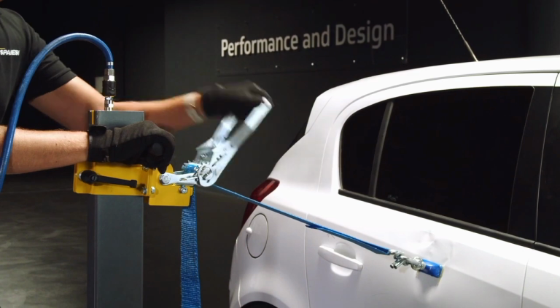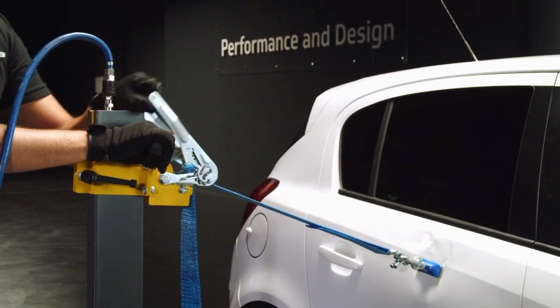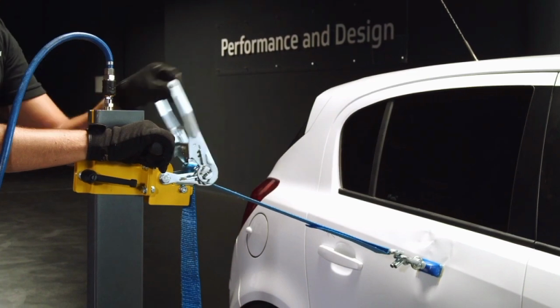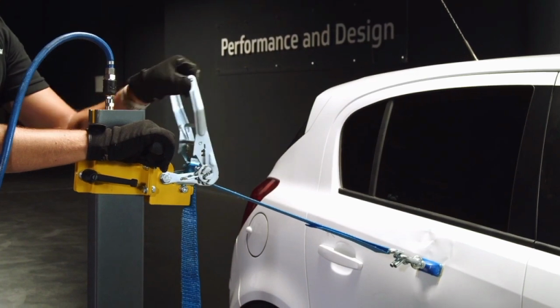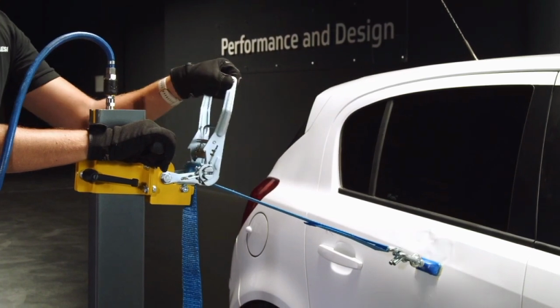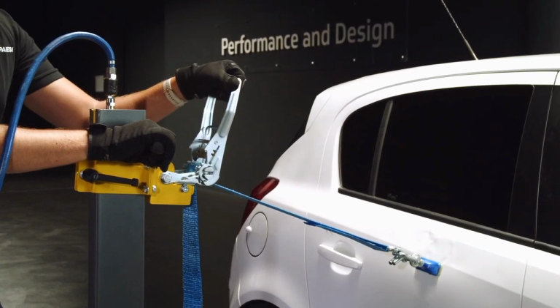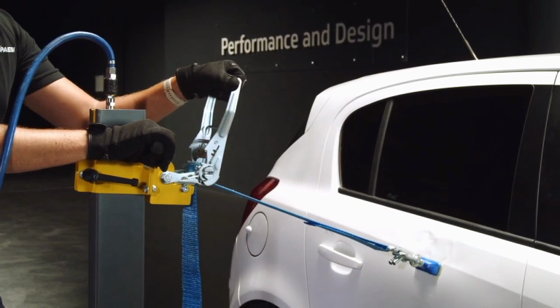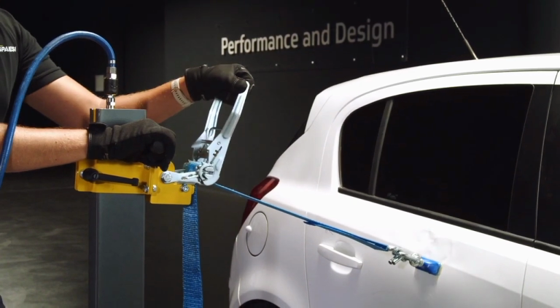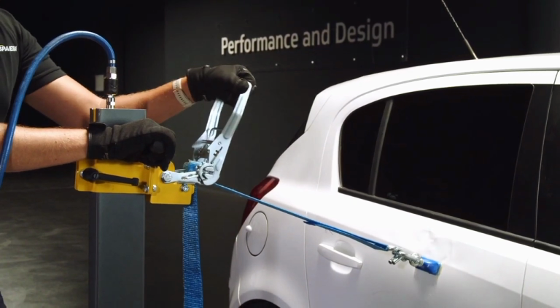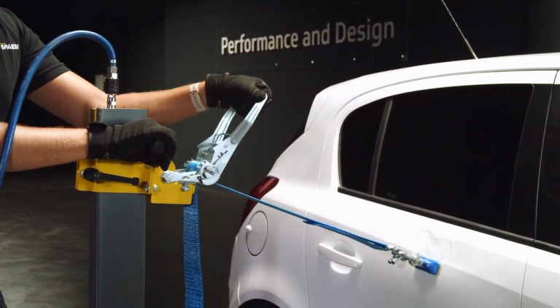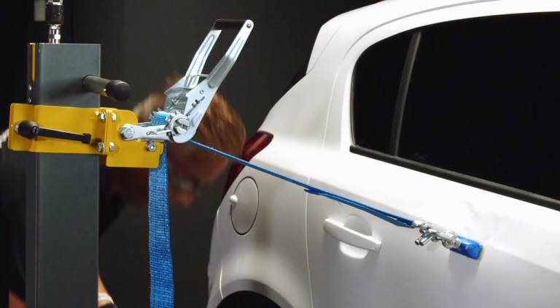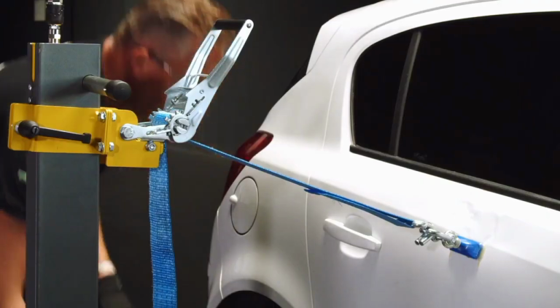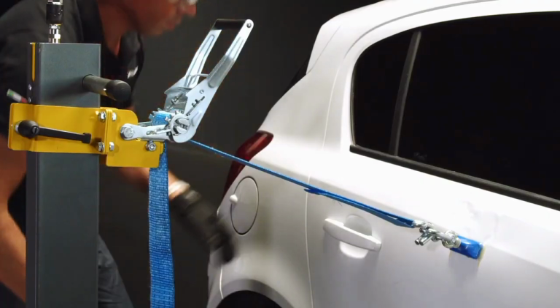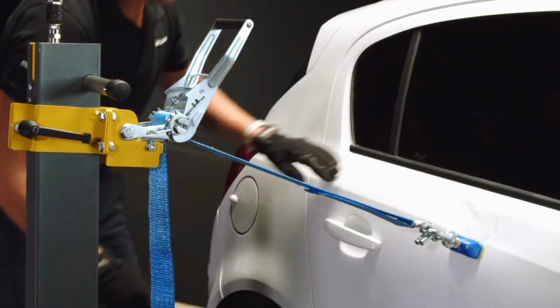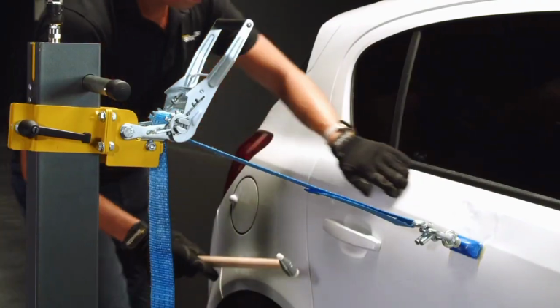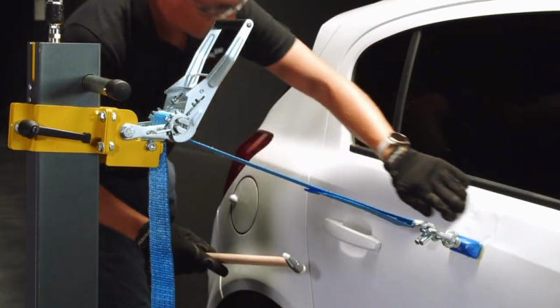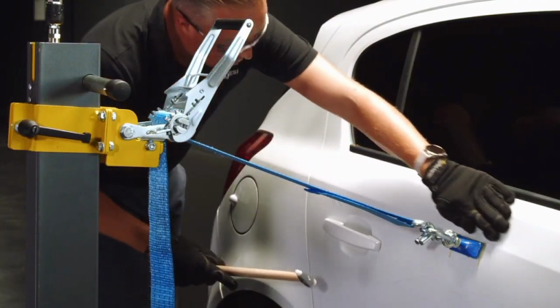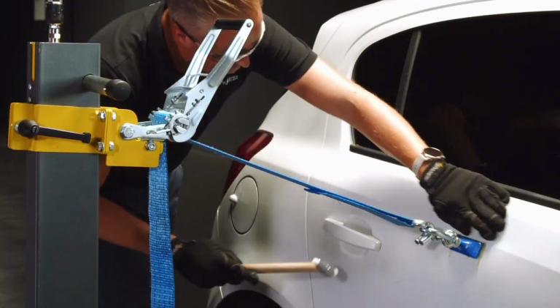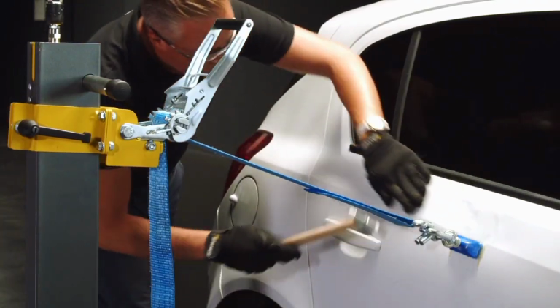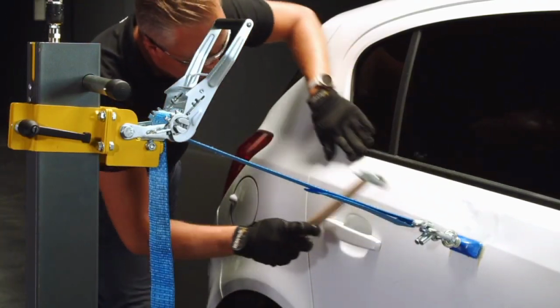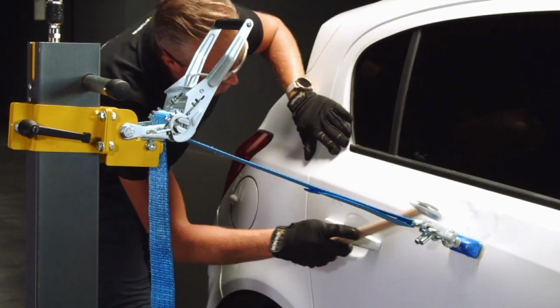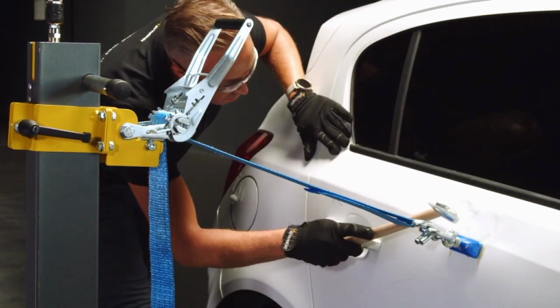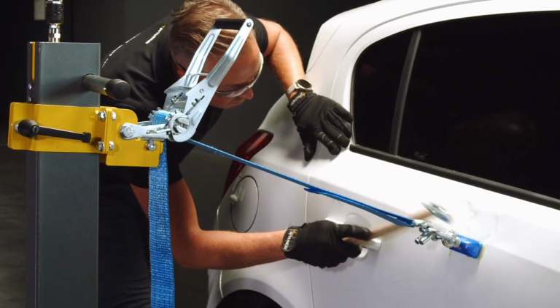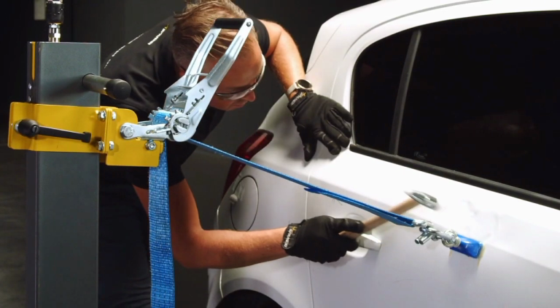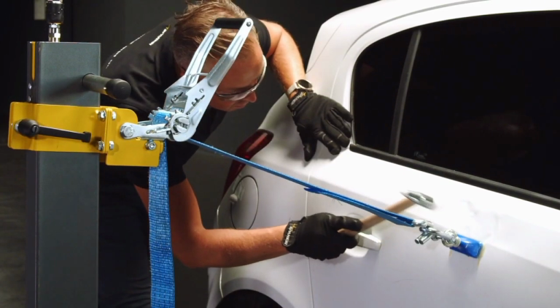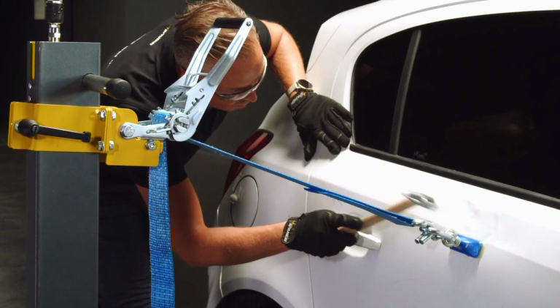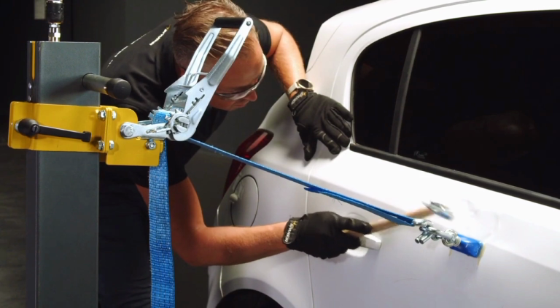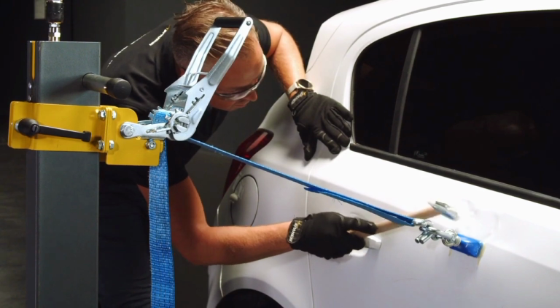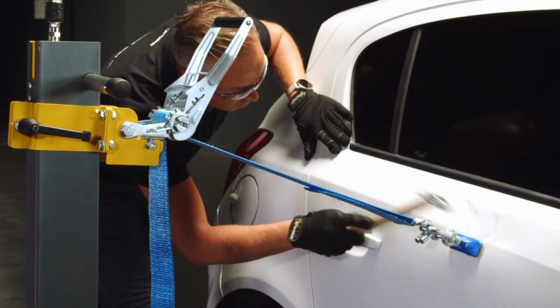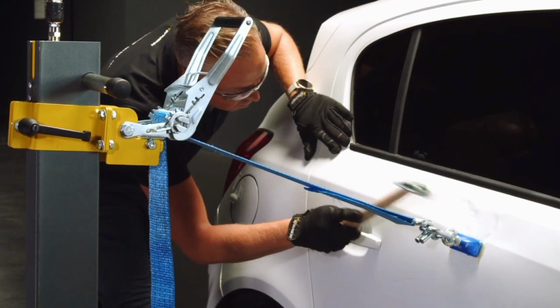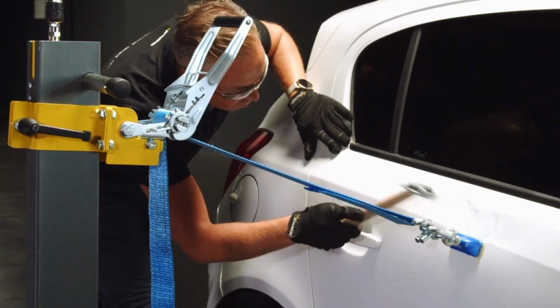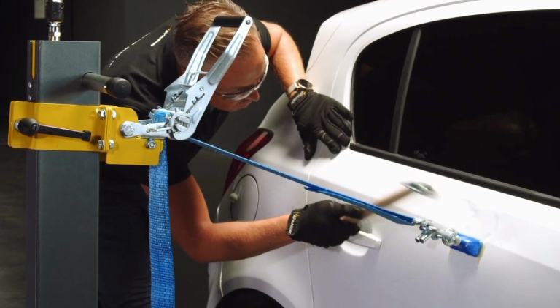It also features an adjustable pulling height setup, providing precise pulling for straight or down pulling applications.